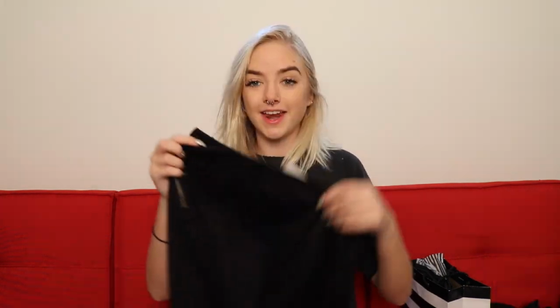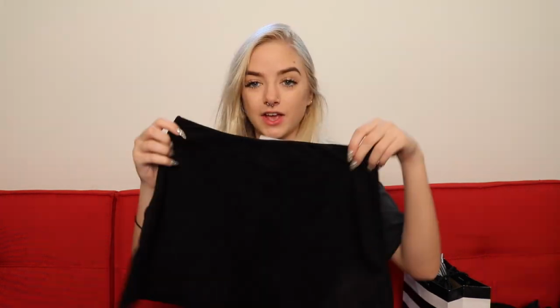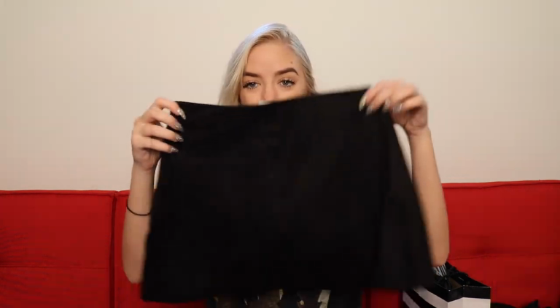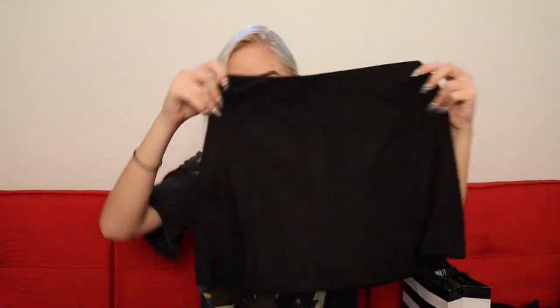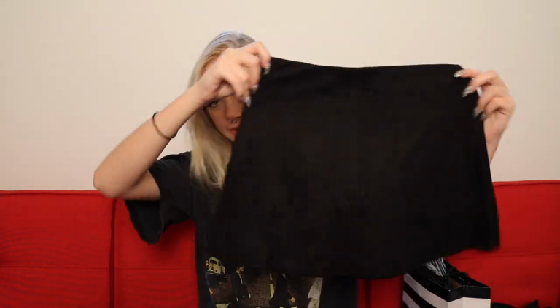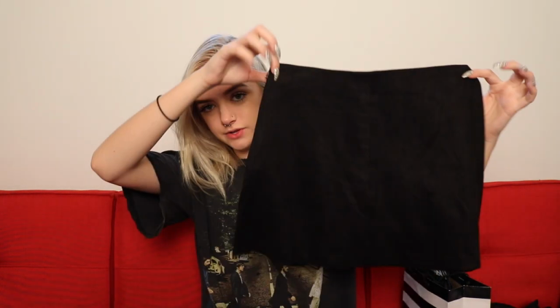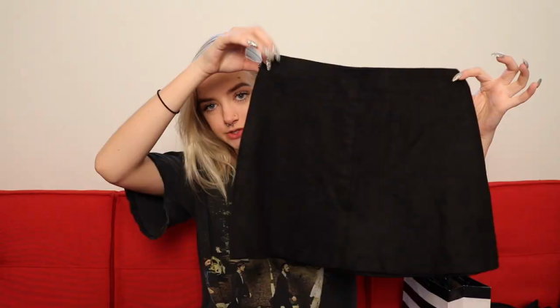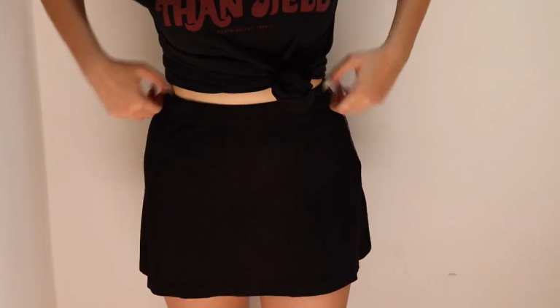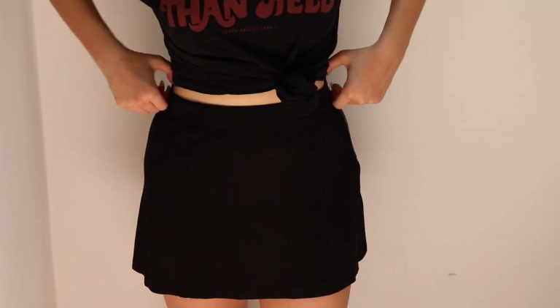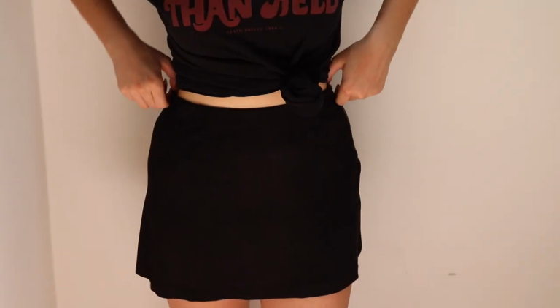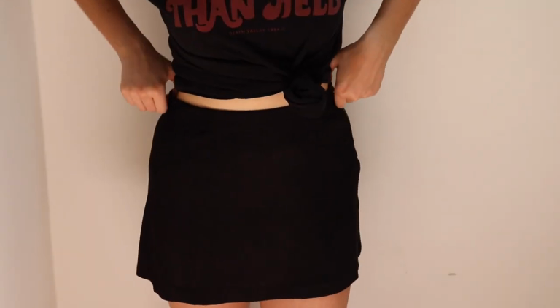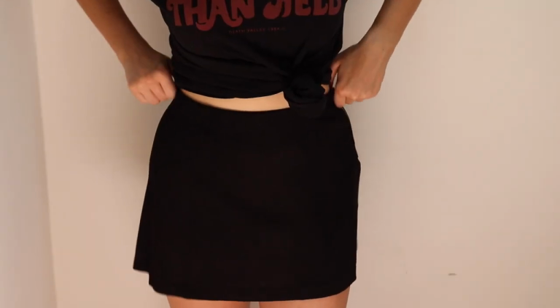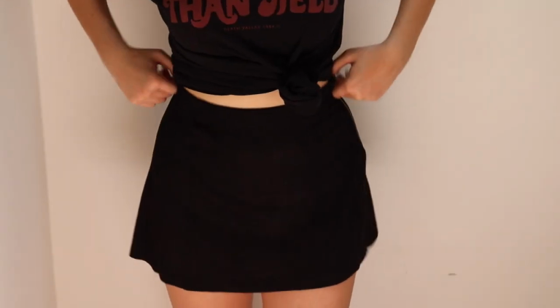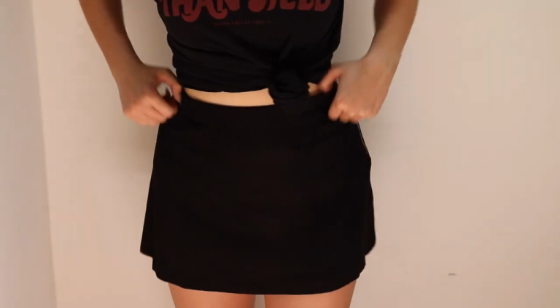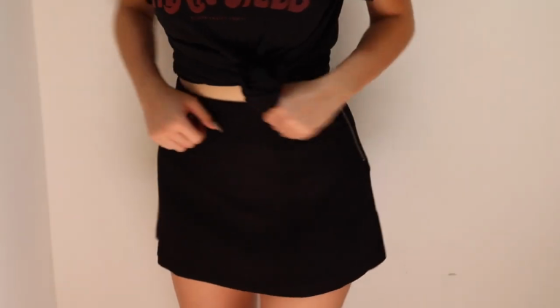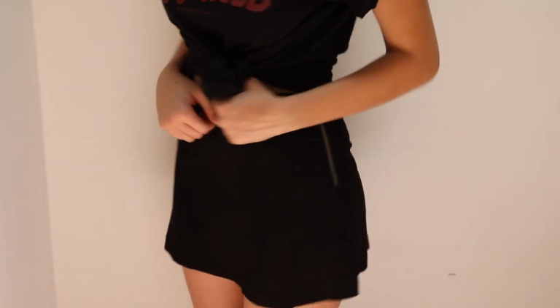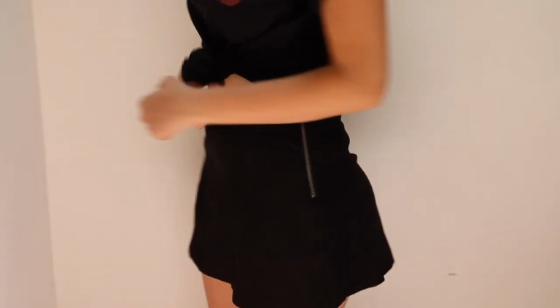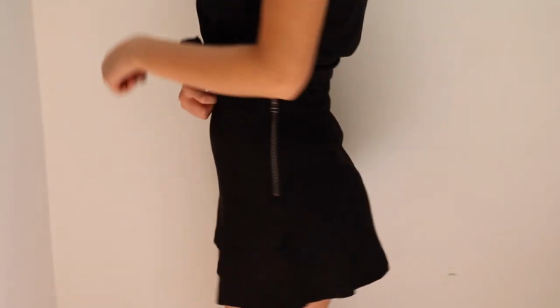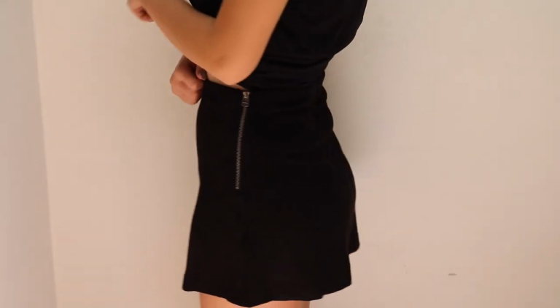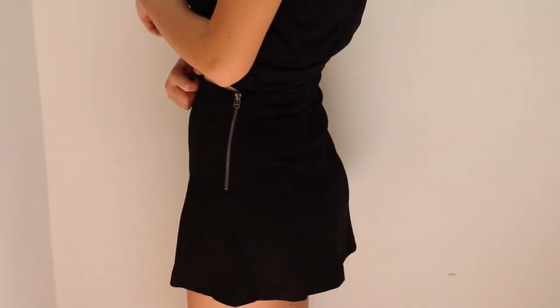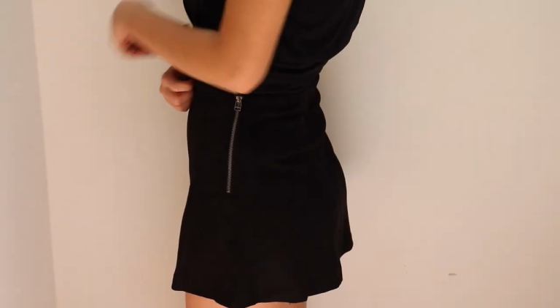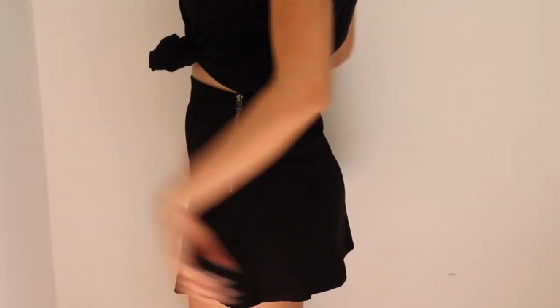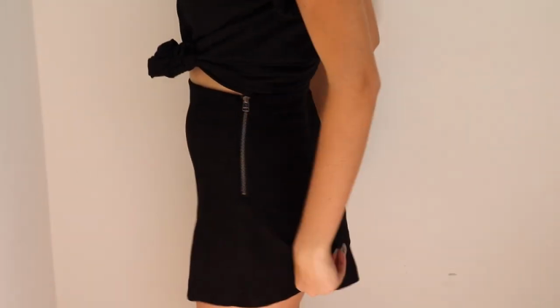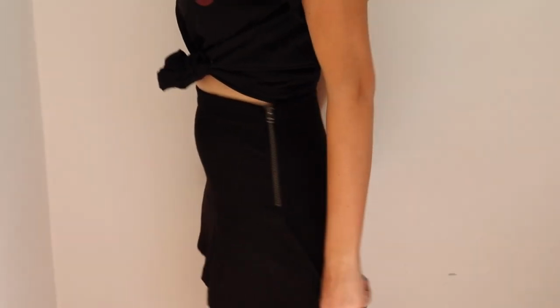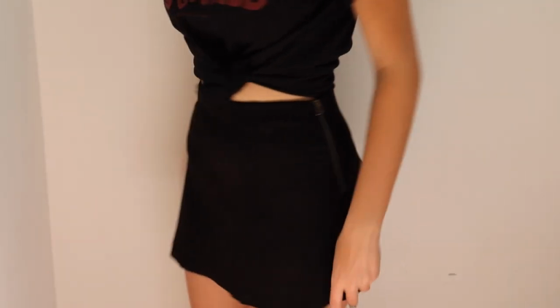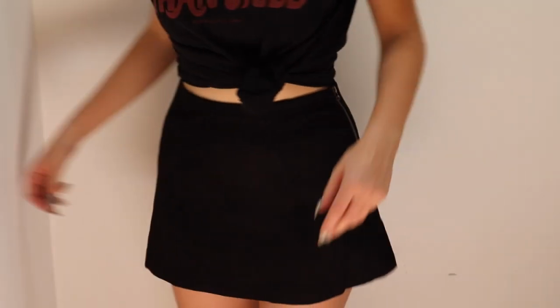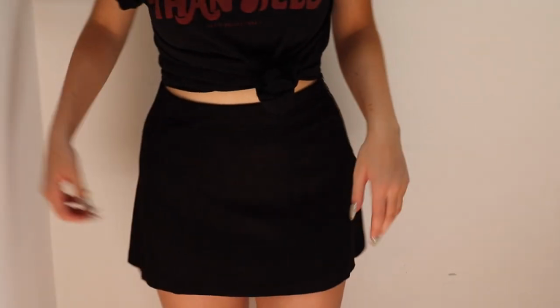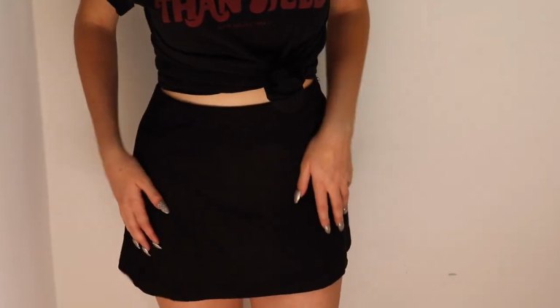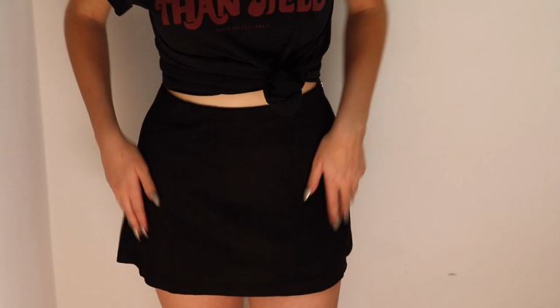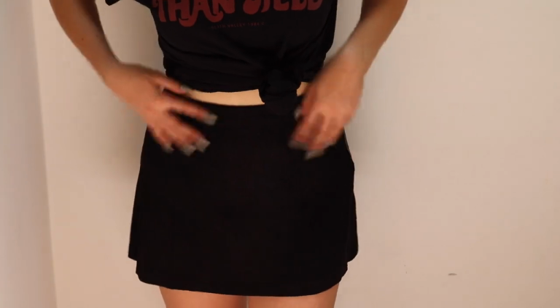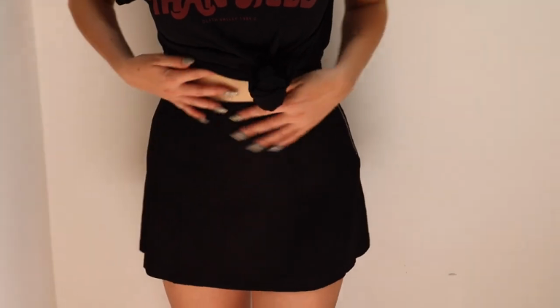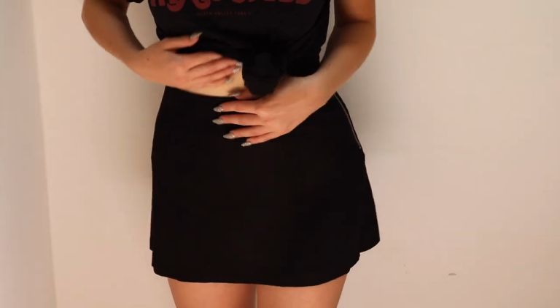And then I got this little suede skirt. This was $25 which I think is a really good price — obviously it's faux suede.